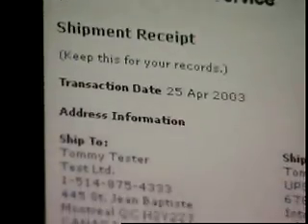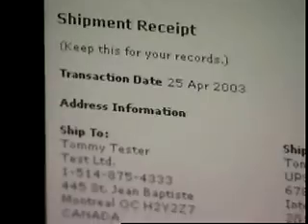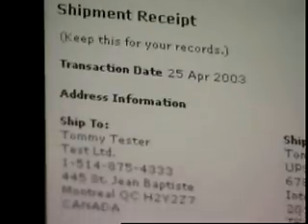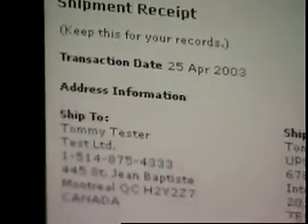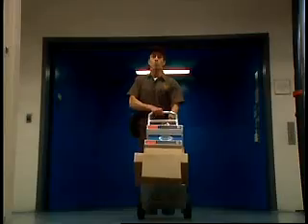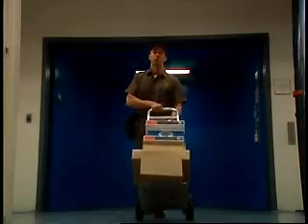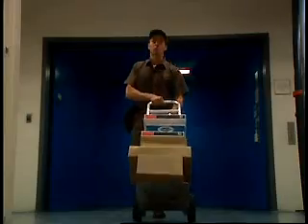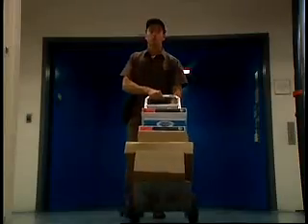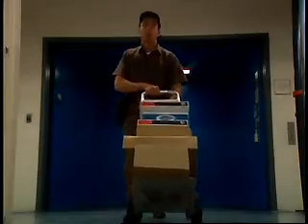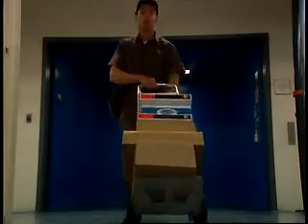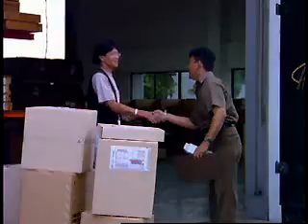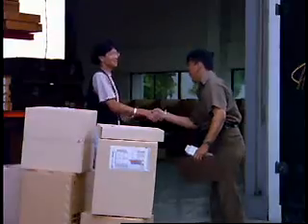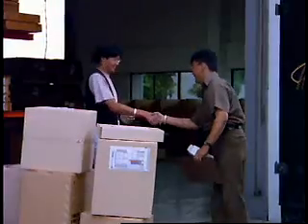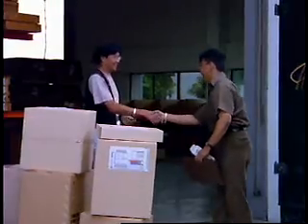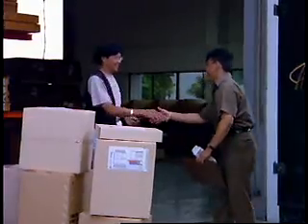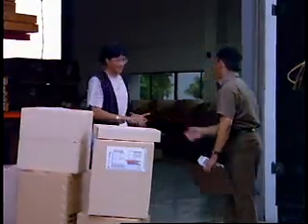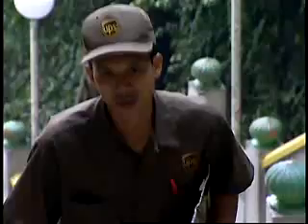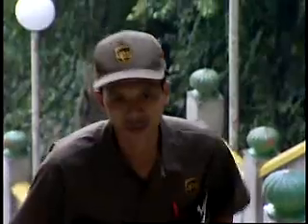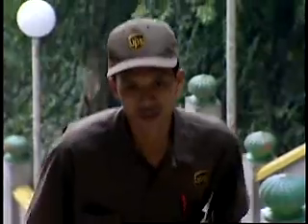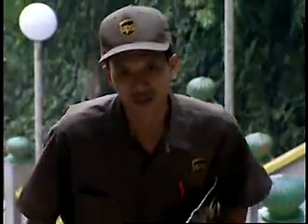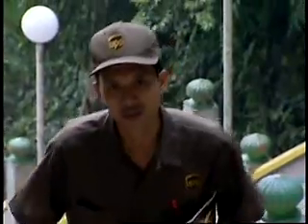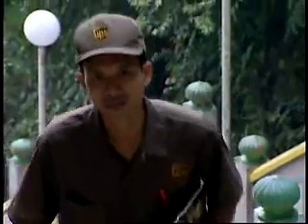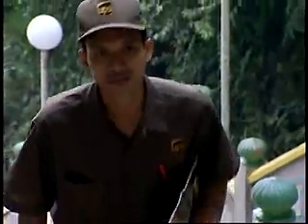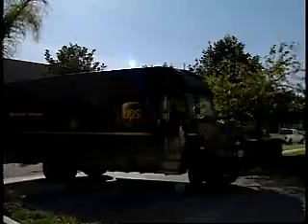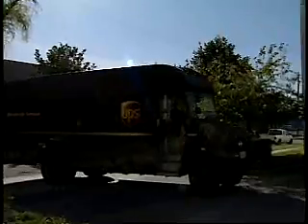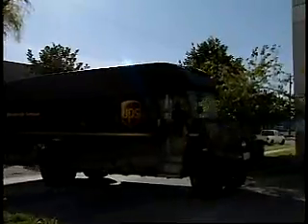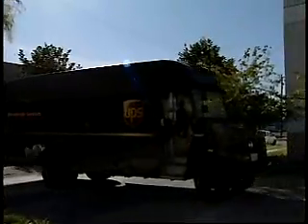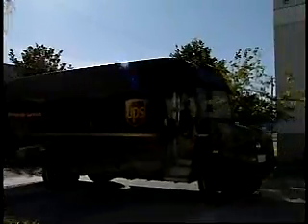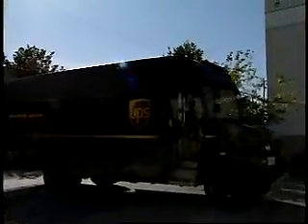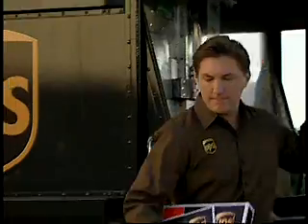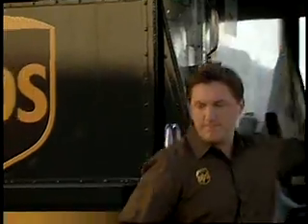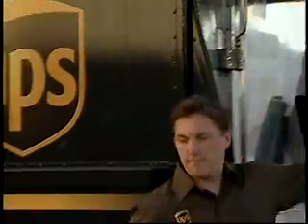The end result? The last mile of the supply chain has been successfully traversed.